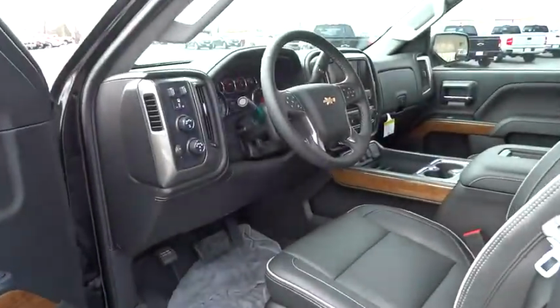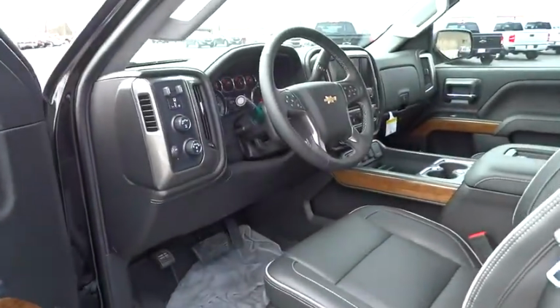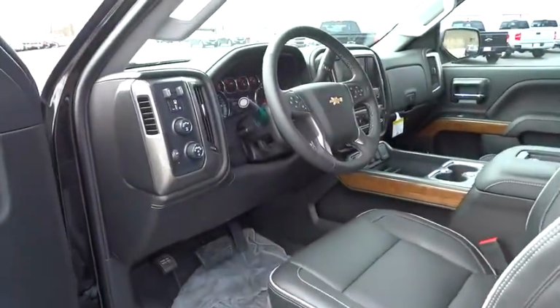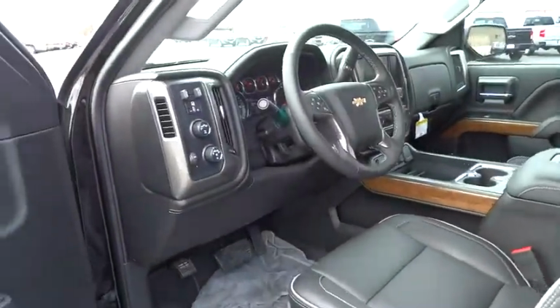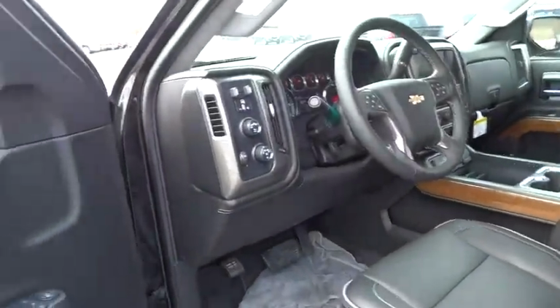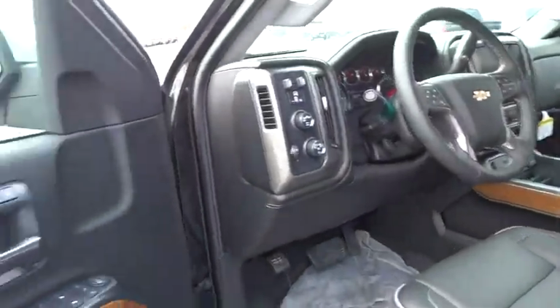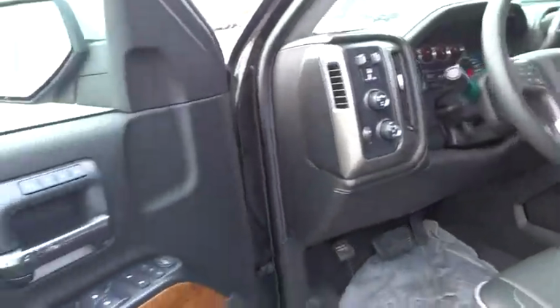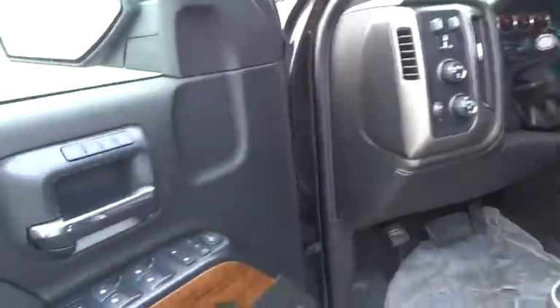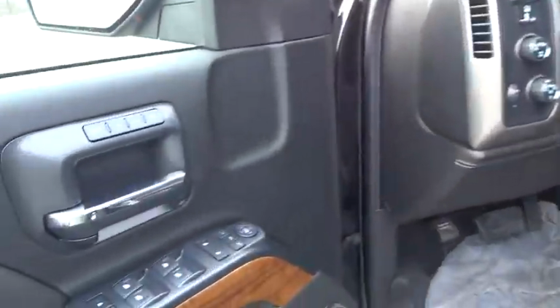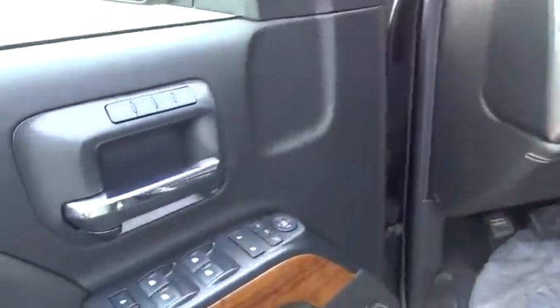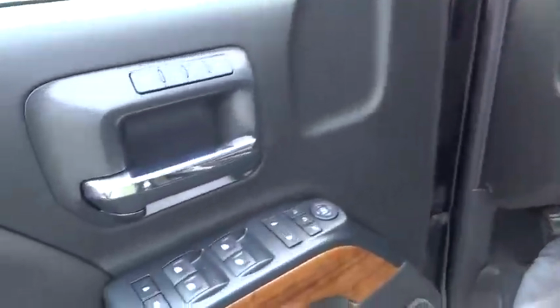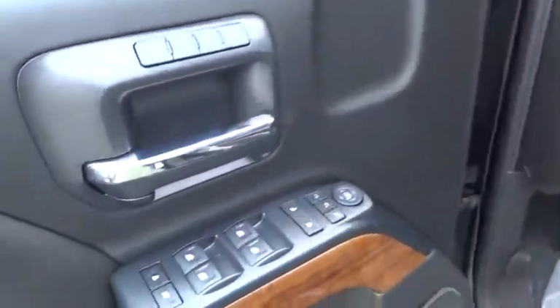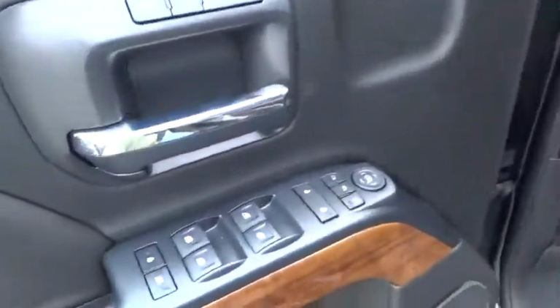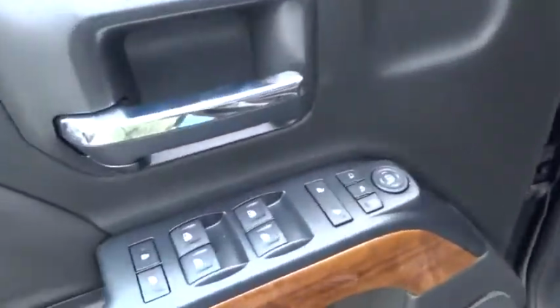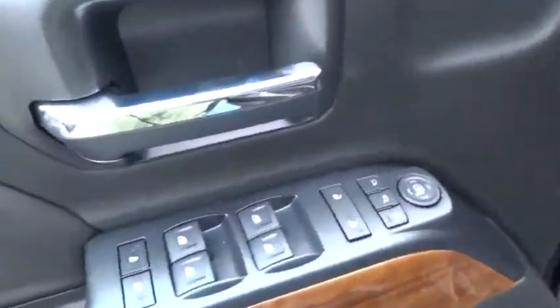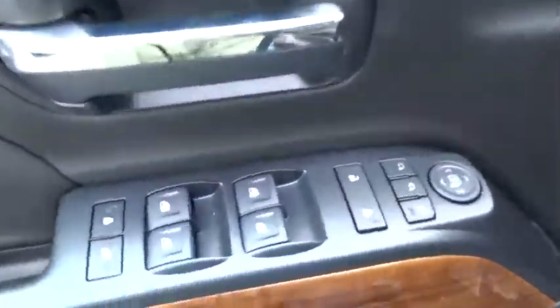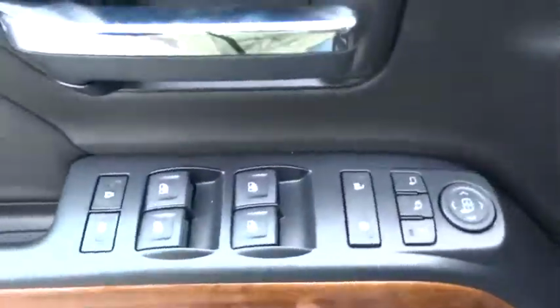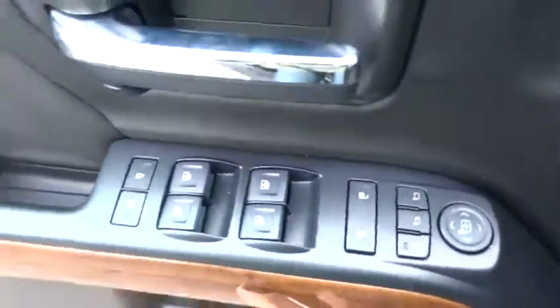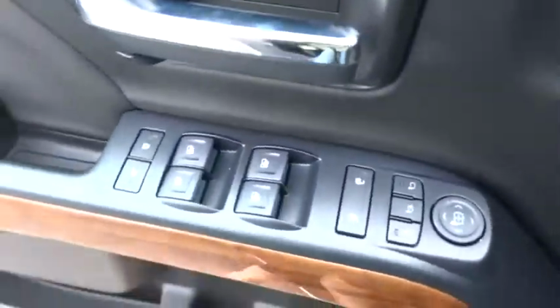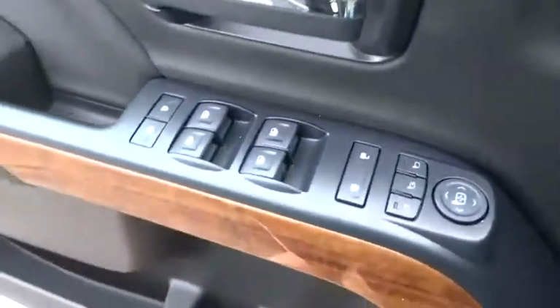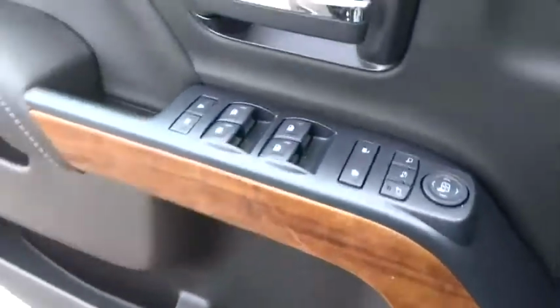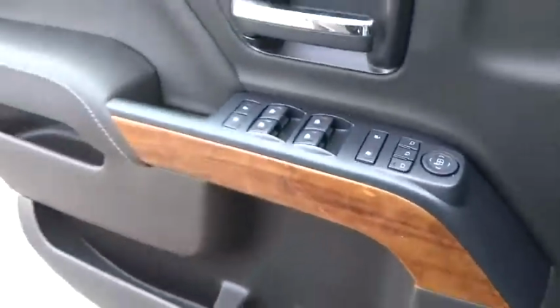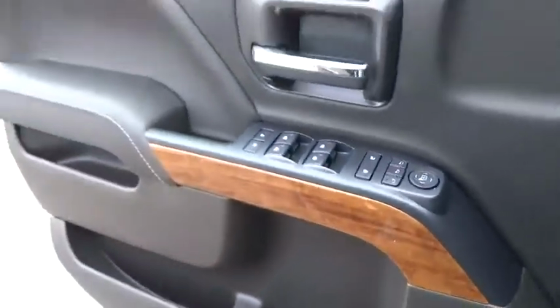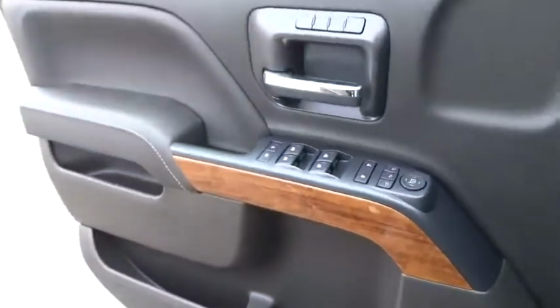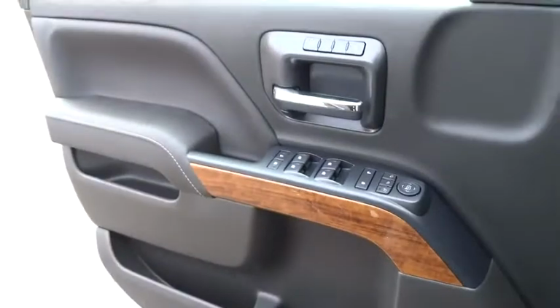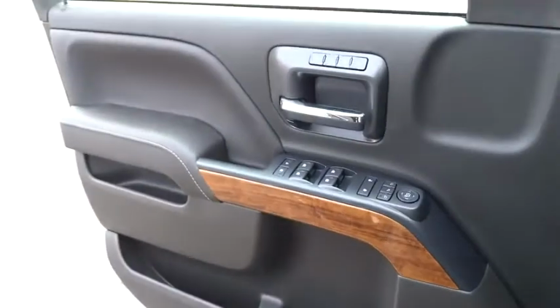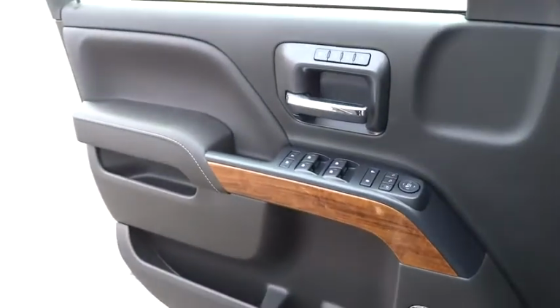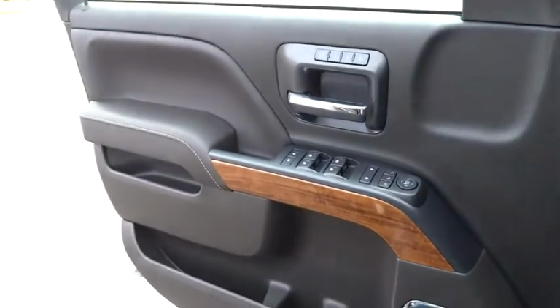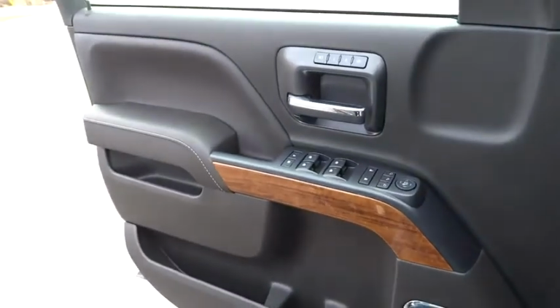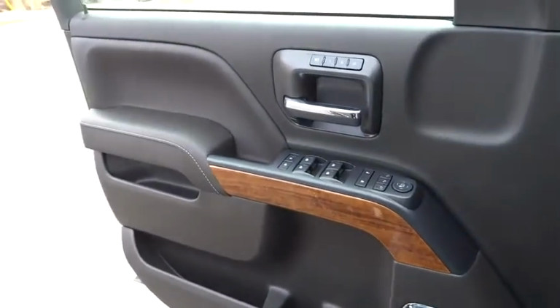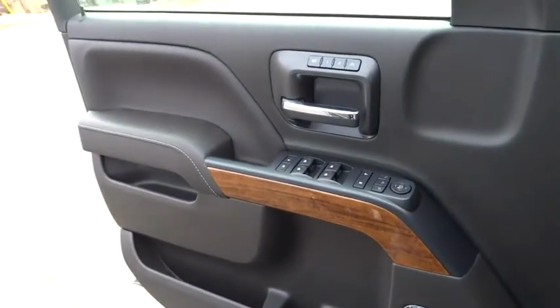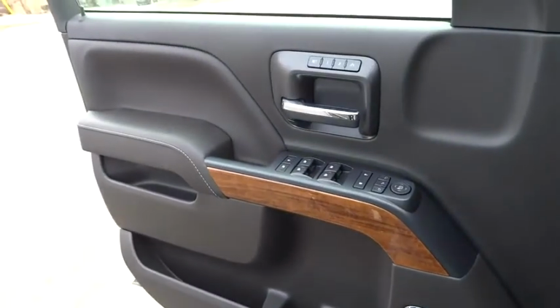This vehicle has less than 900 miles. Here are some of this vehicle's great options.